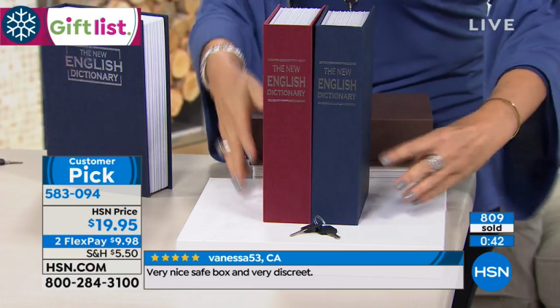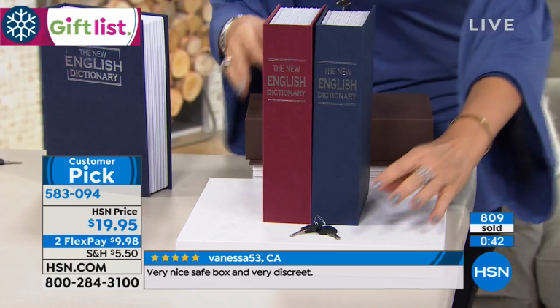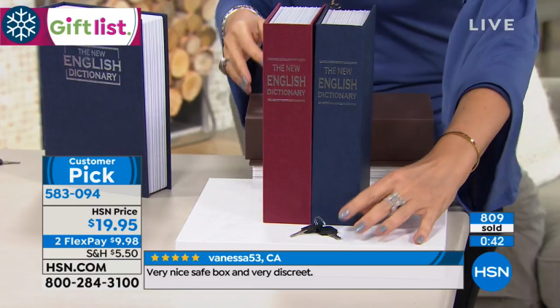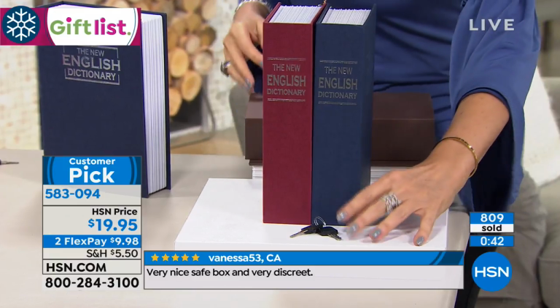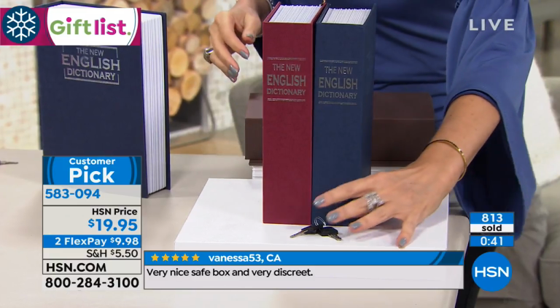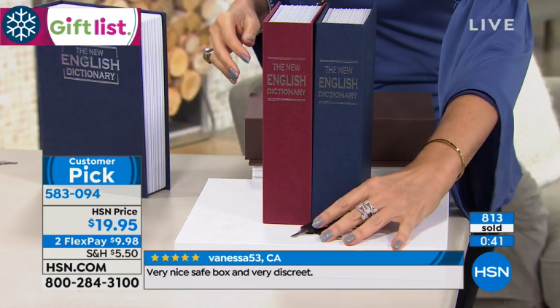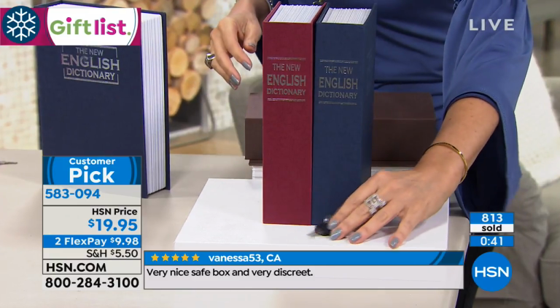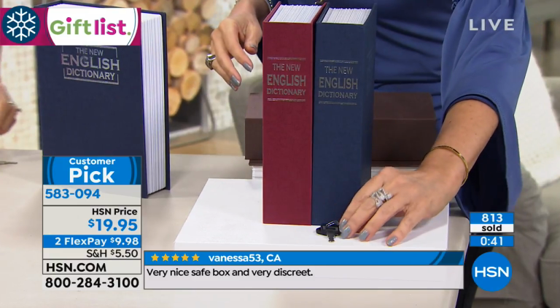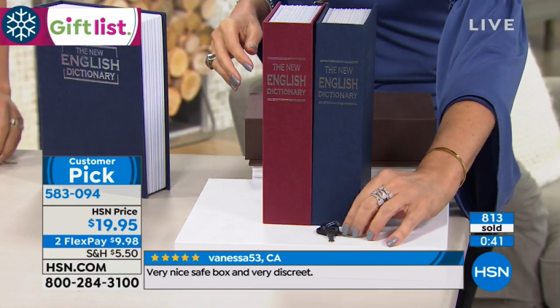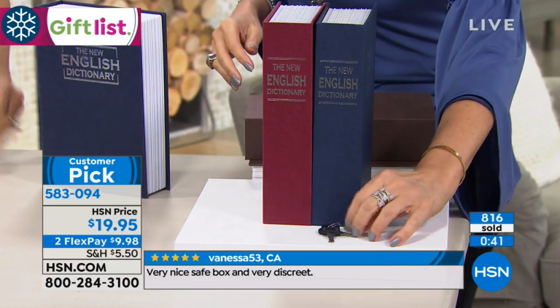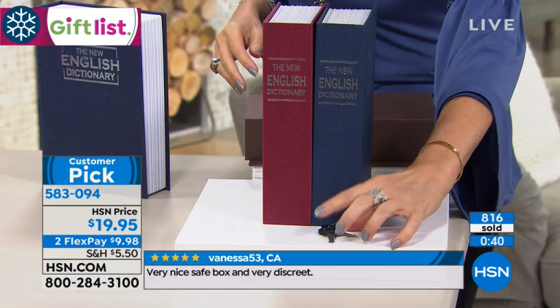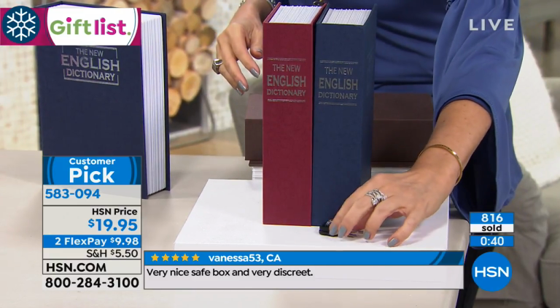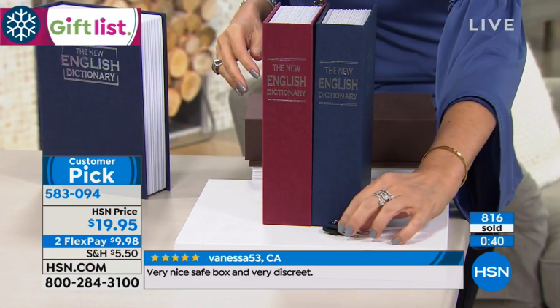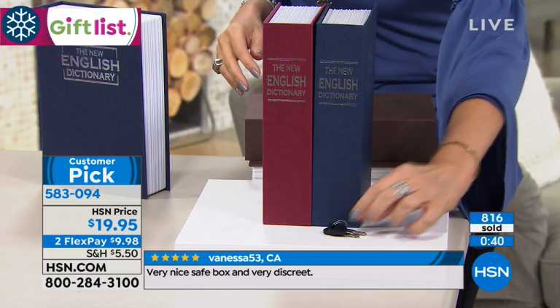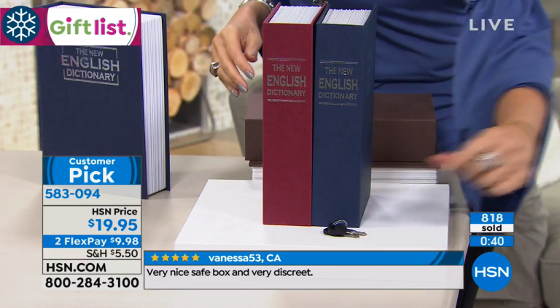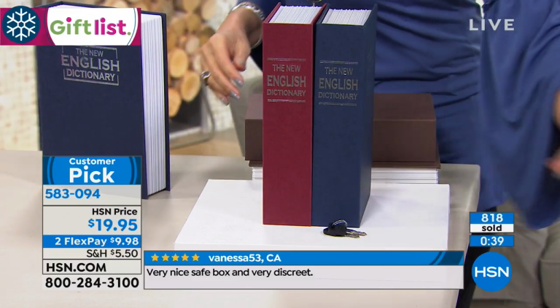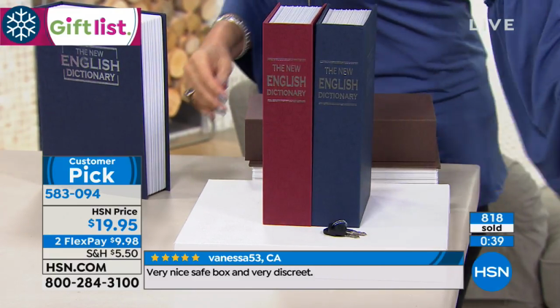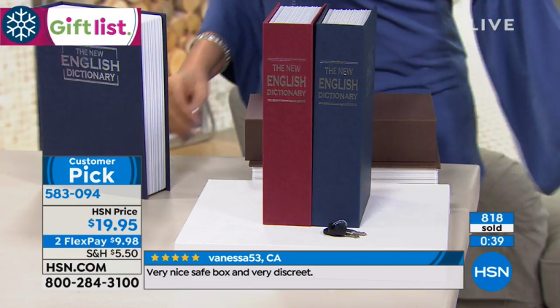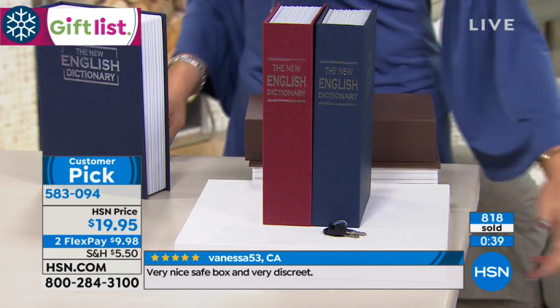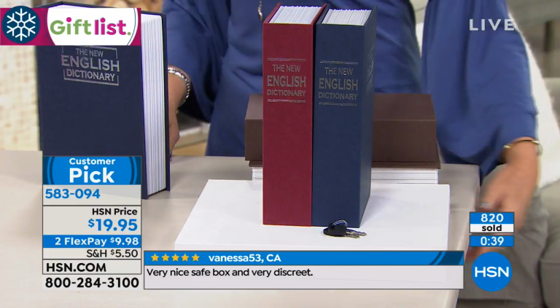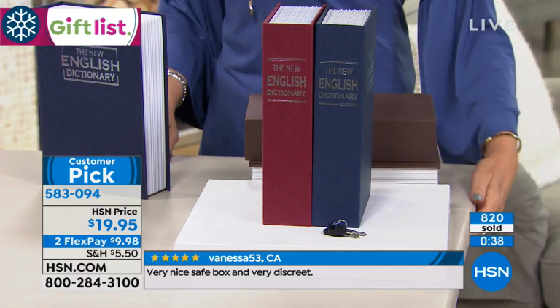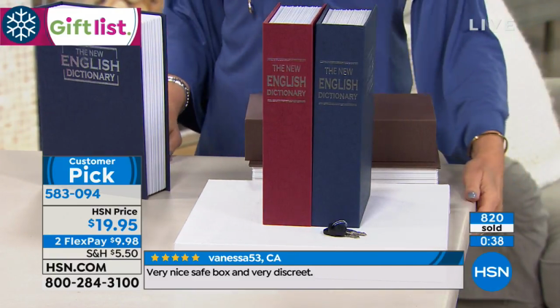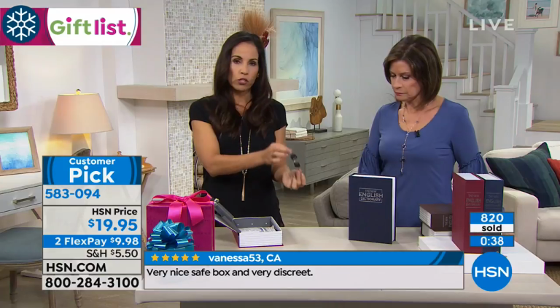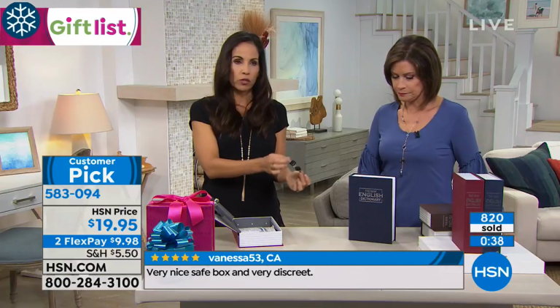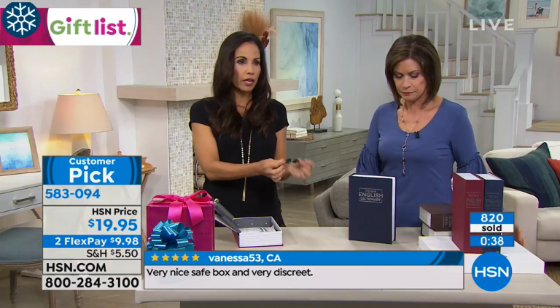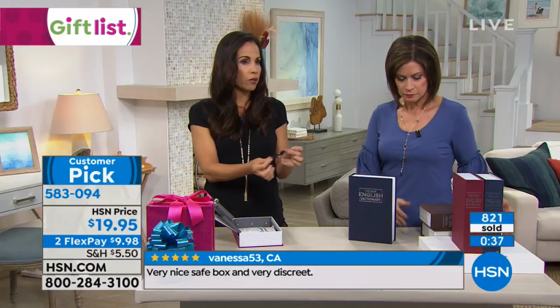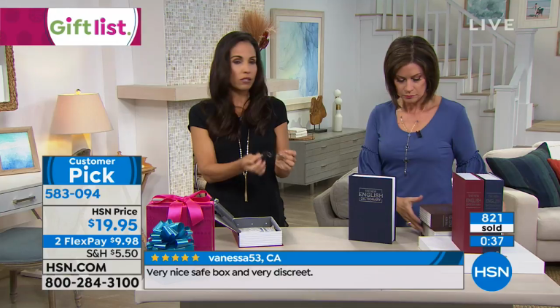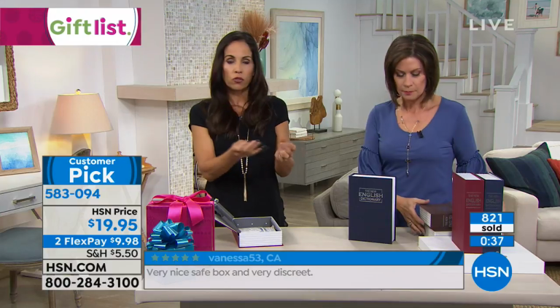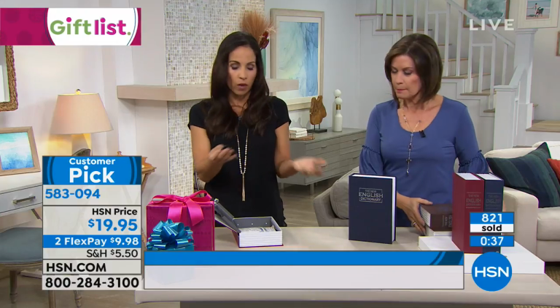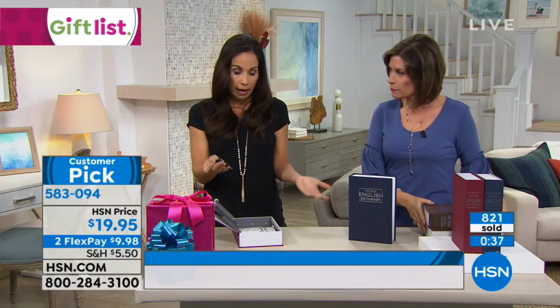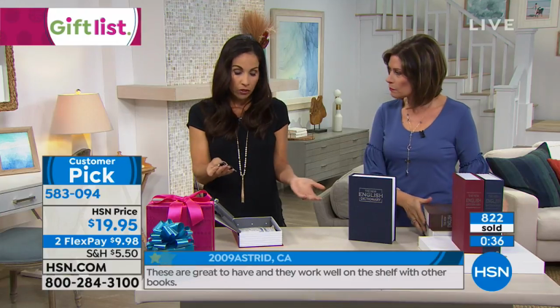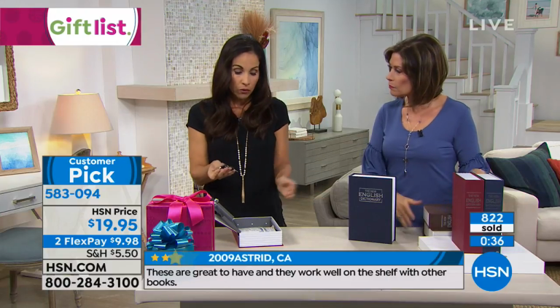If you're traveling and you have jewelry, put your jewelry in here, put it in your hotel safe and everything's going to be right there. Everything's perfect. Two colors left at this point. It comes with two keys — so you can separate these, keep one yourself, give one to a neighbor, a sister, what have you.